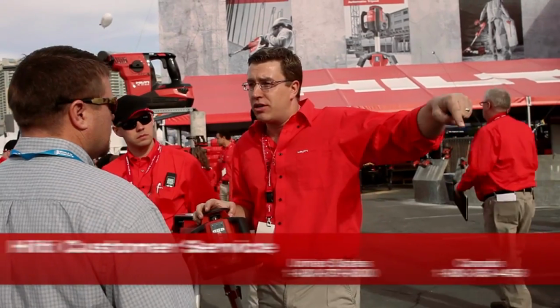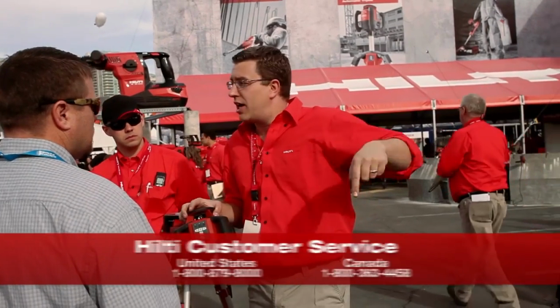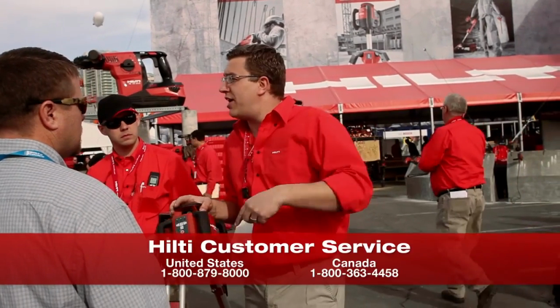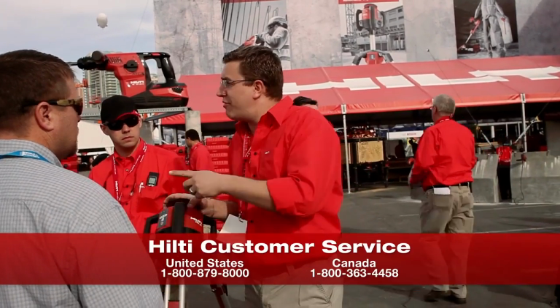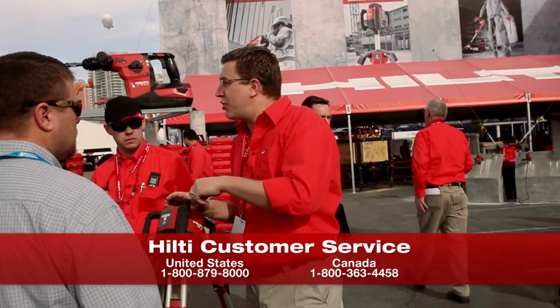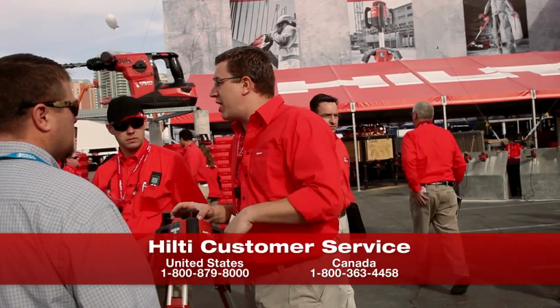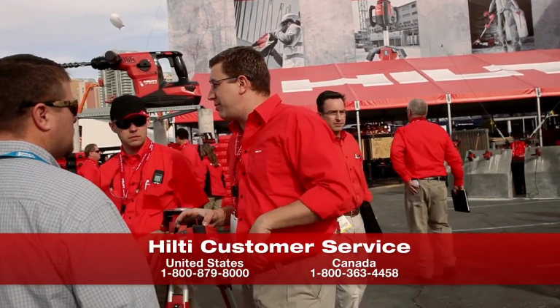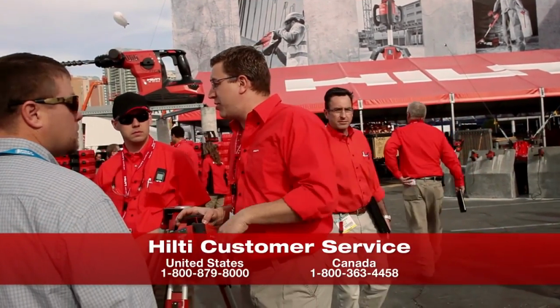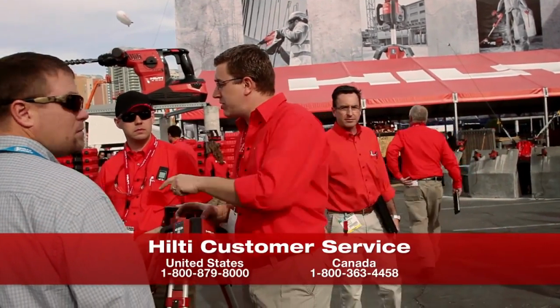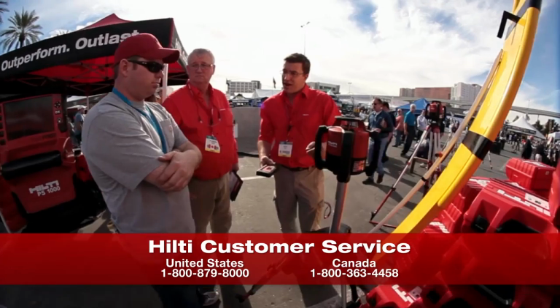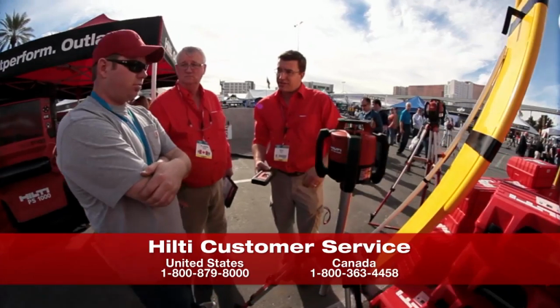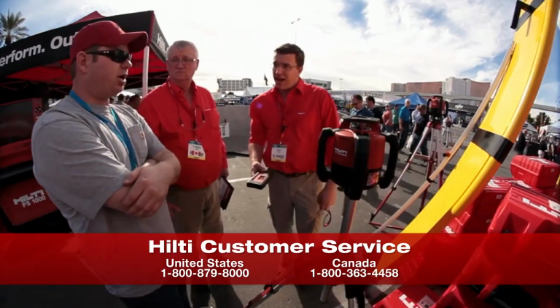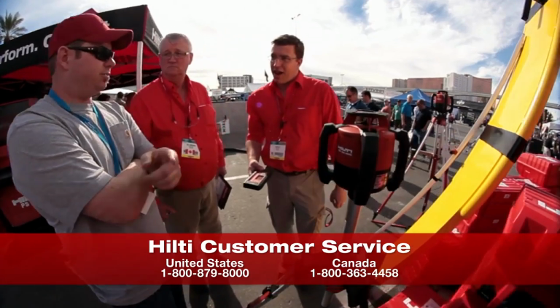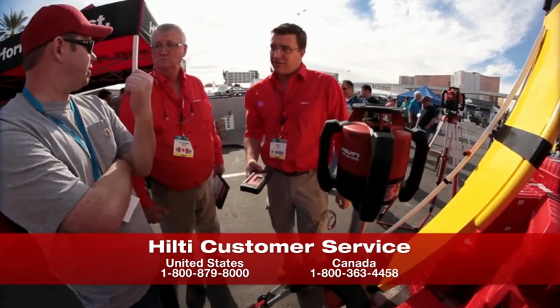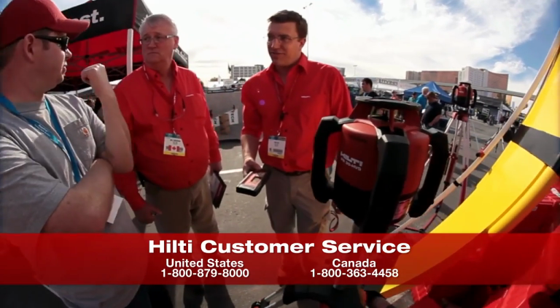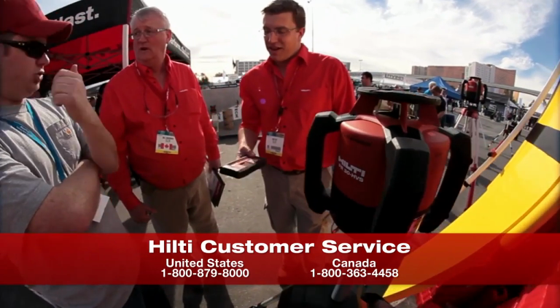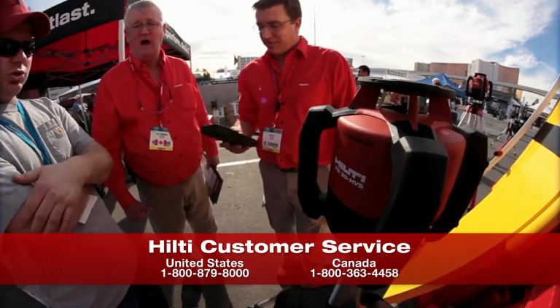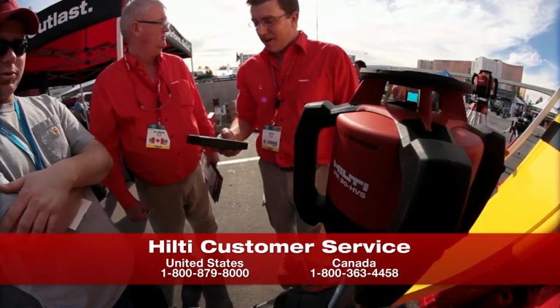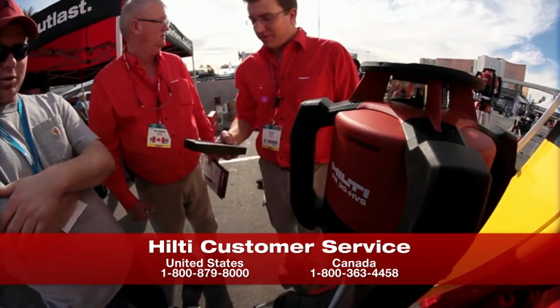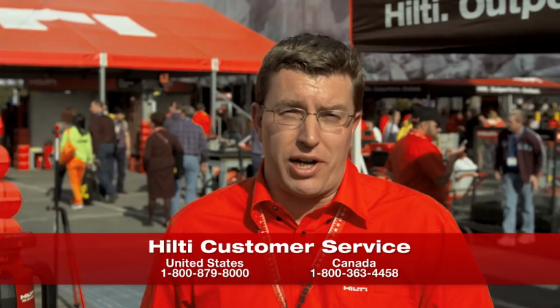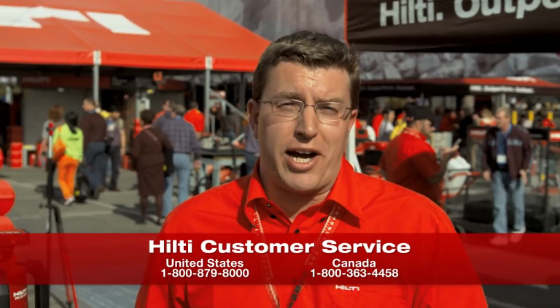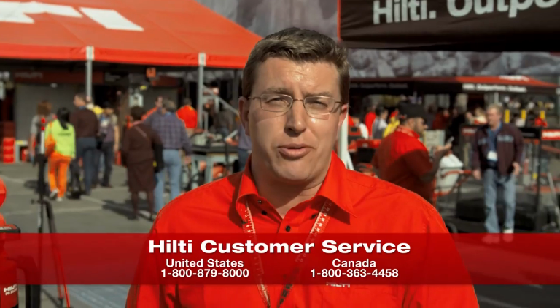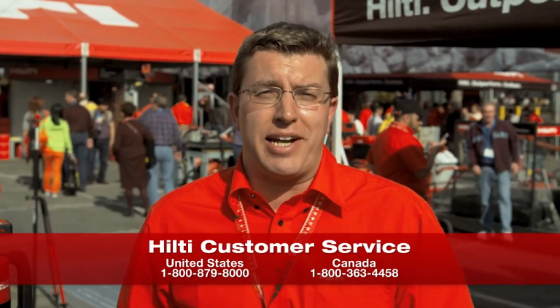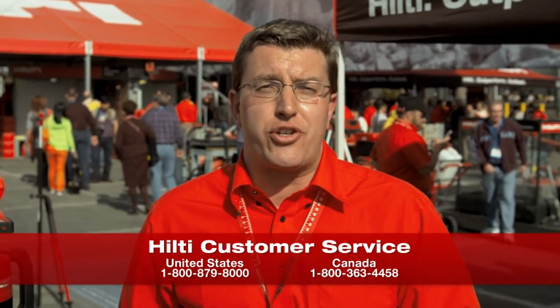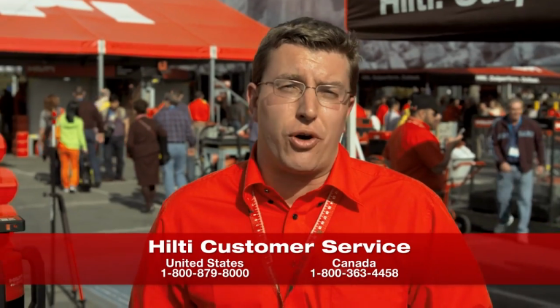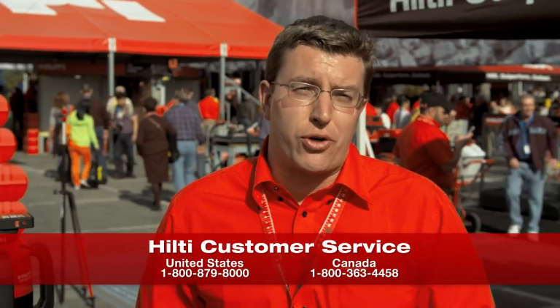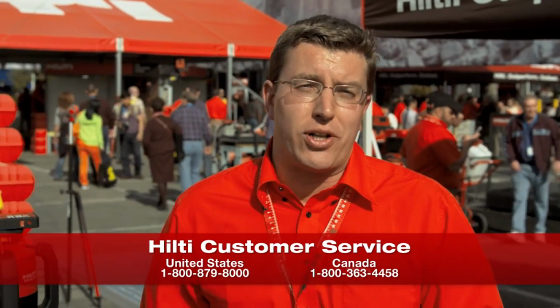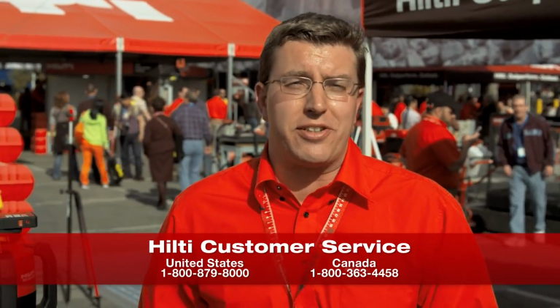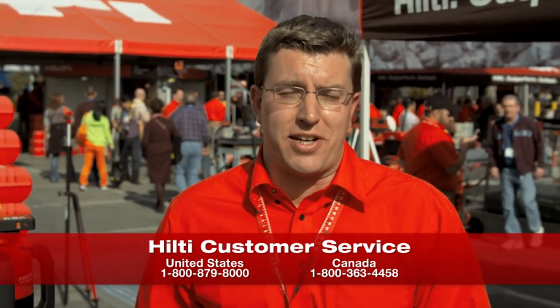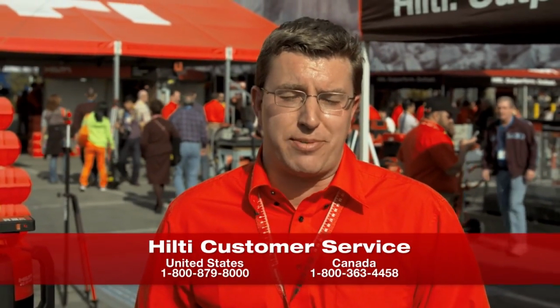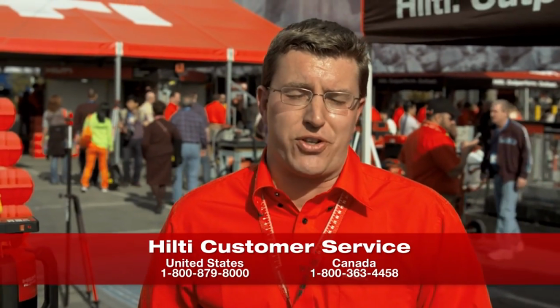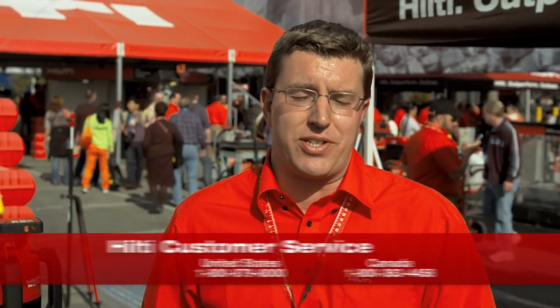If you would like more information or to schedule a demo, please contact your local account manager or call Hilti customer service.